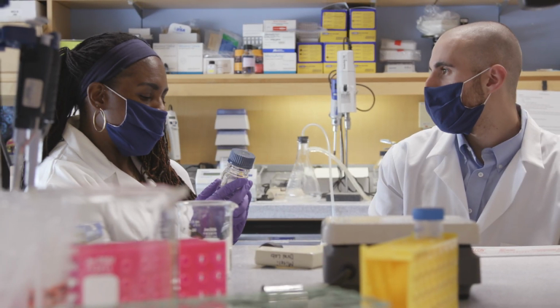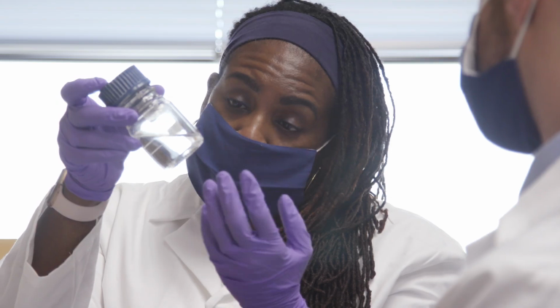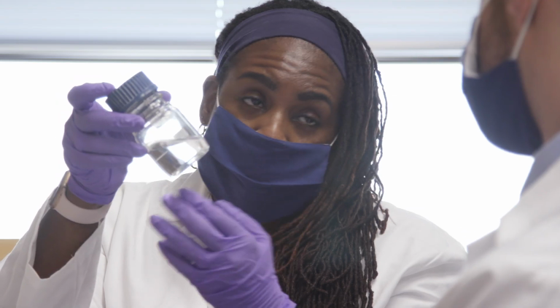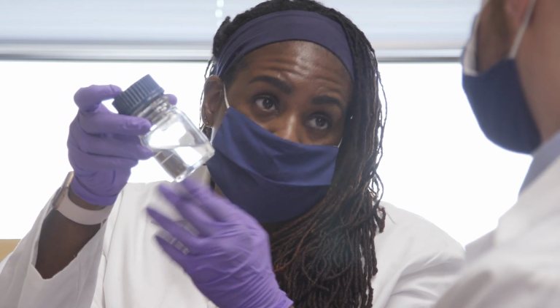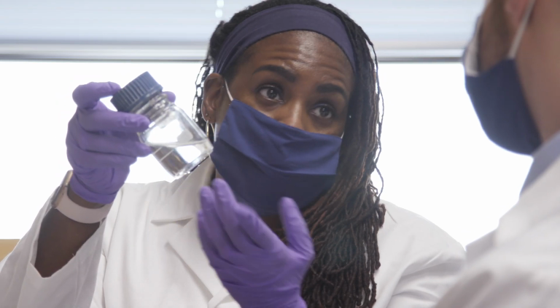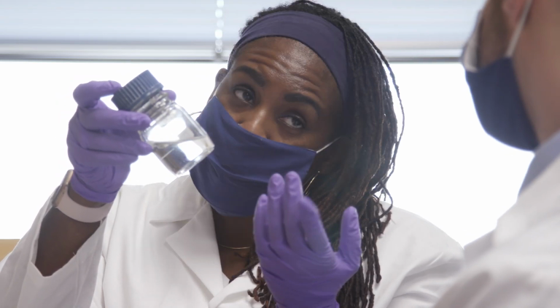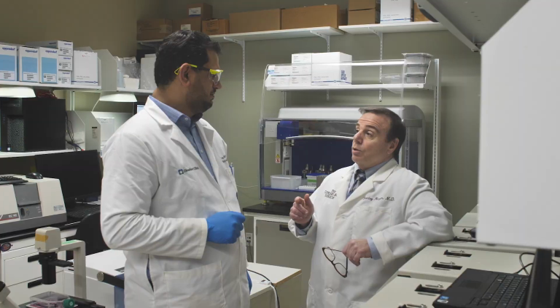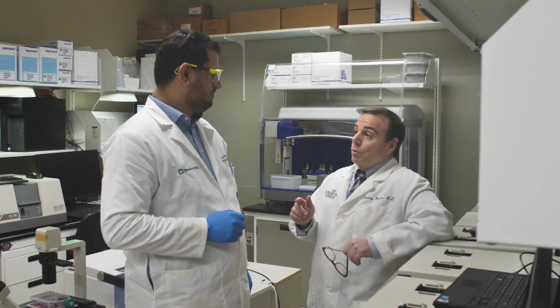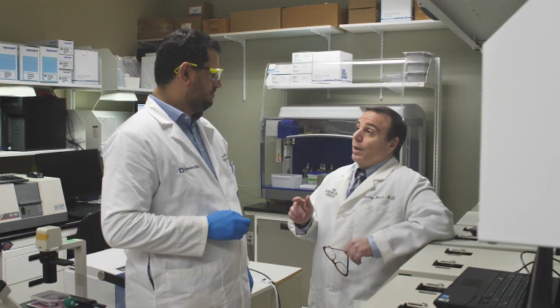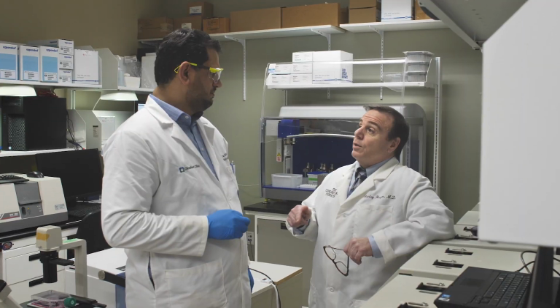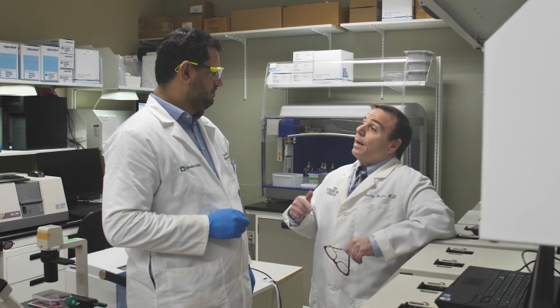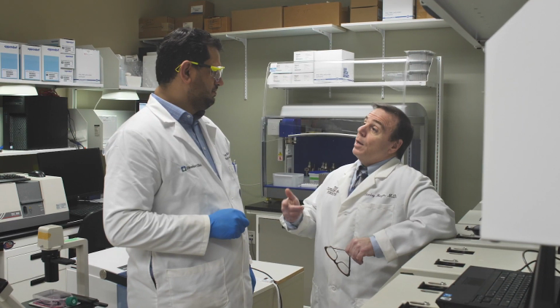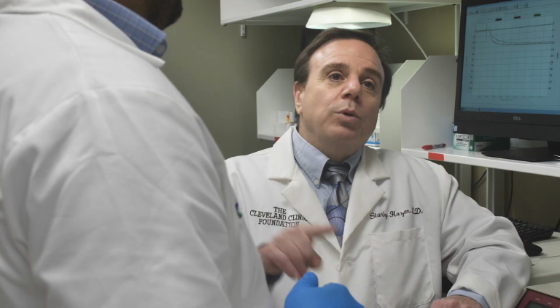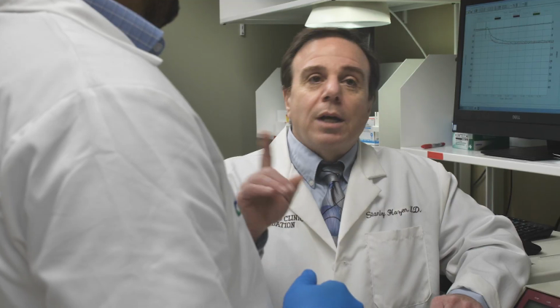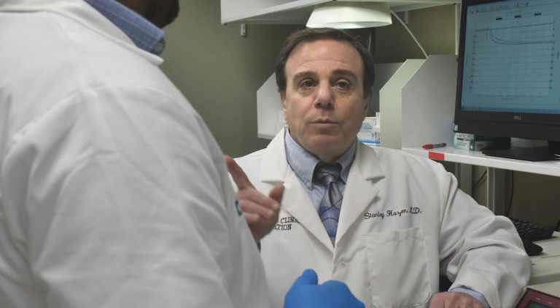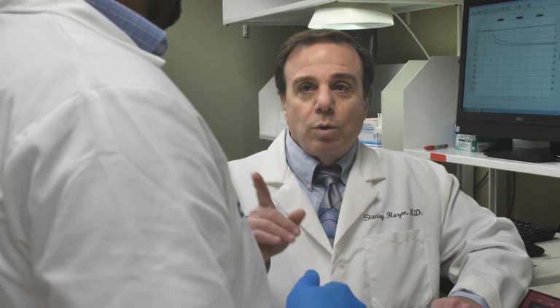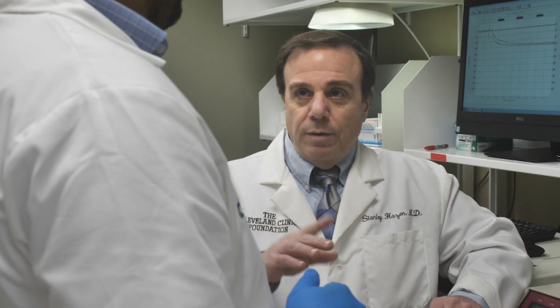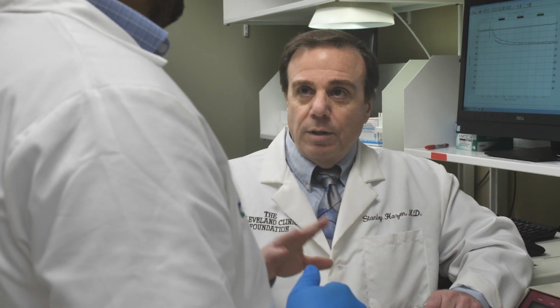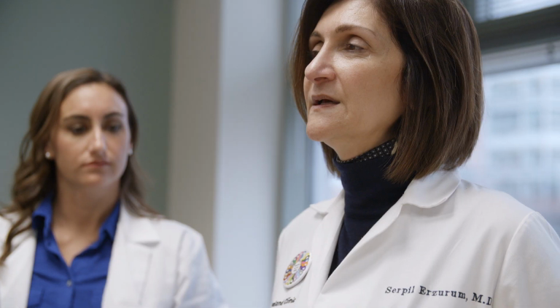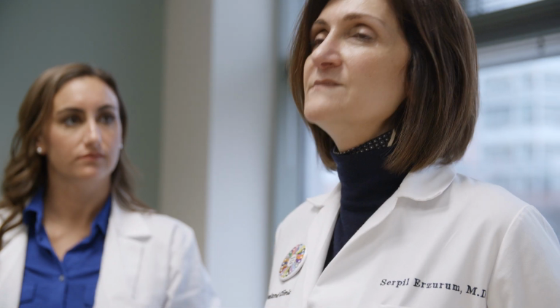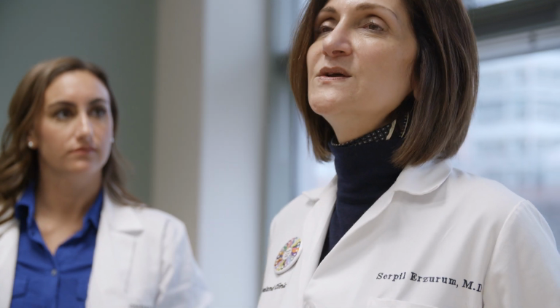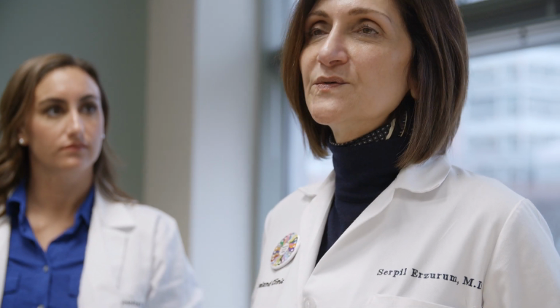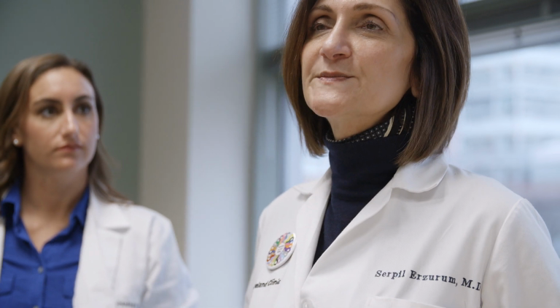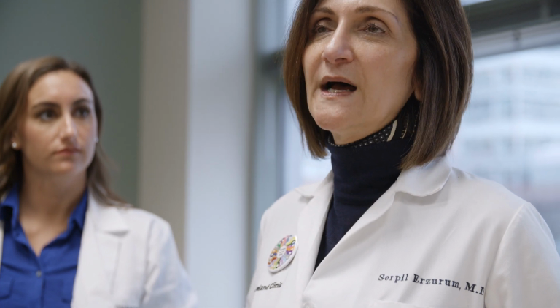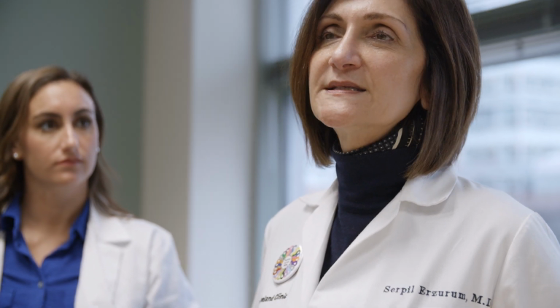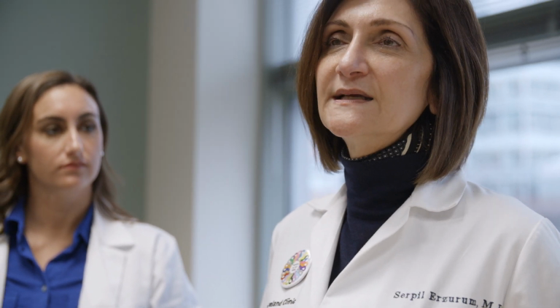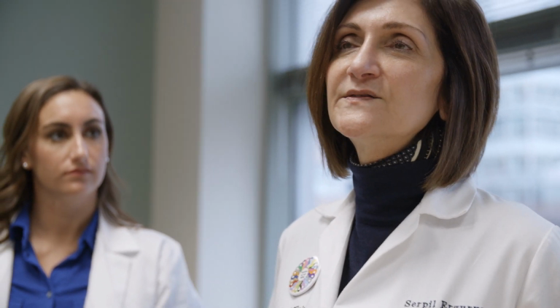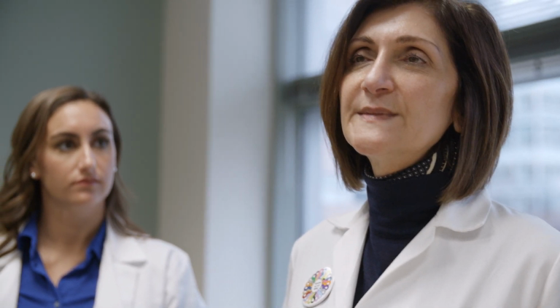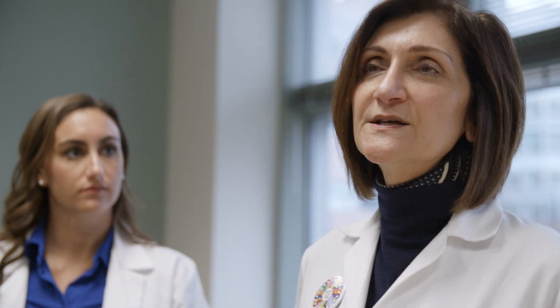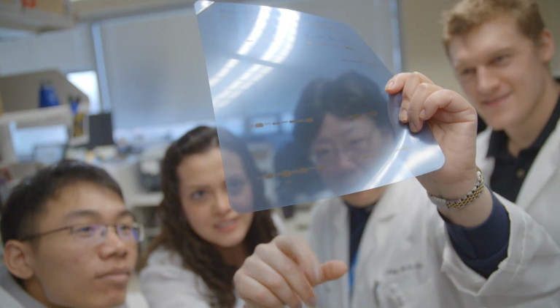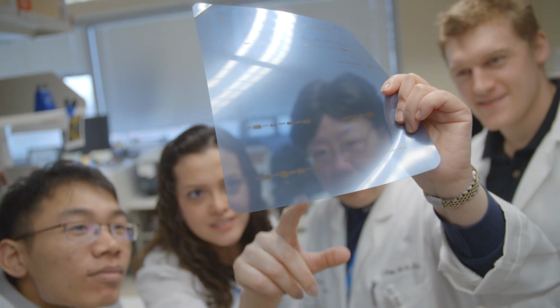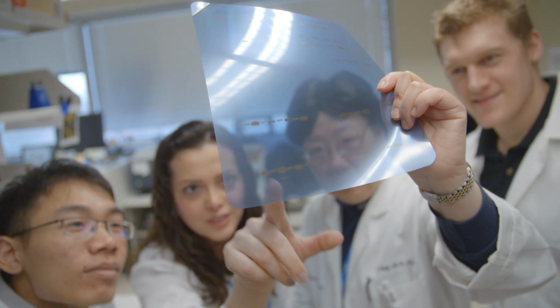Courses are run and taught by the Learner Research Institute faculty, the same people that you're rotating through labs with — many world-renowned scientists, including those who are members of the National Academy of Medicine and the National Academy of Sciences.